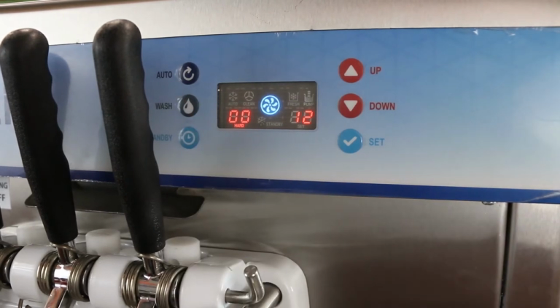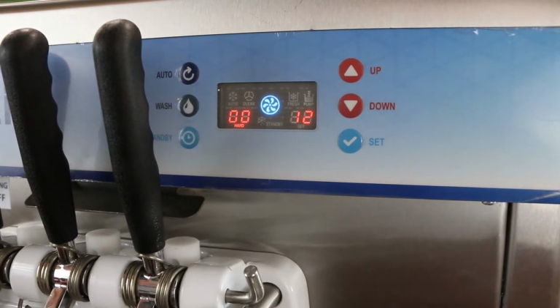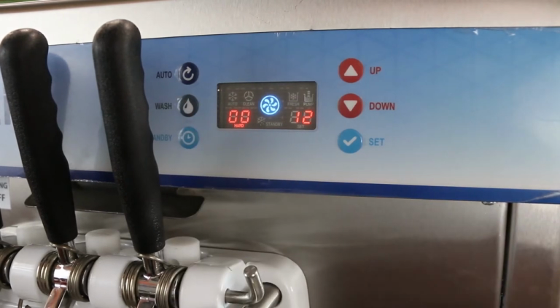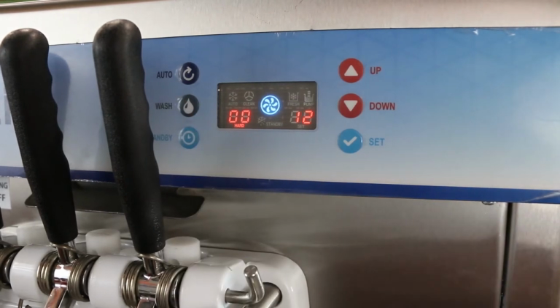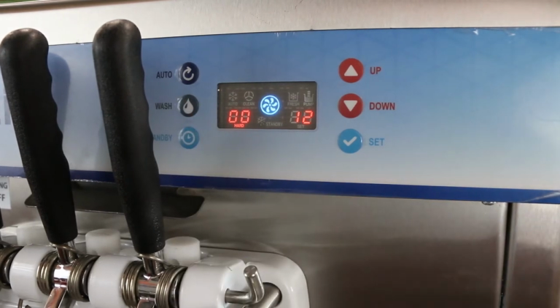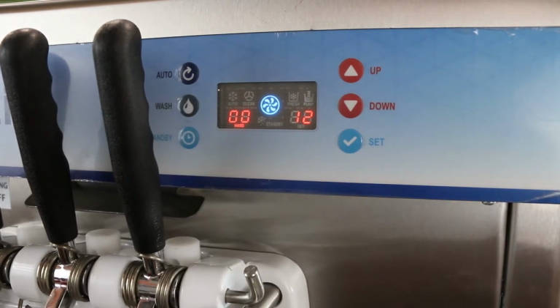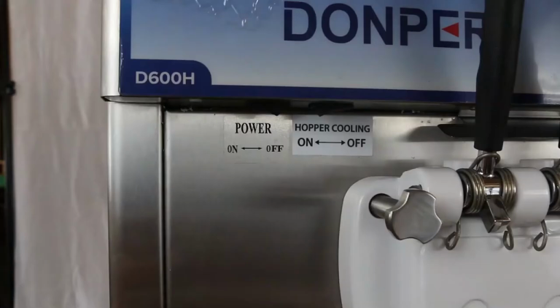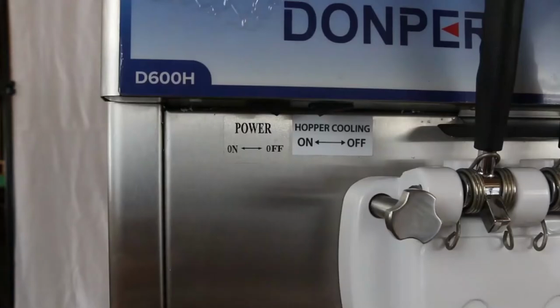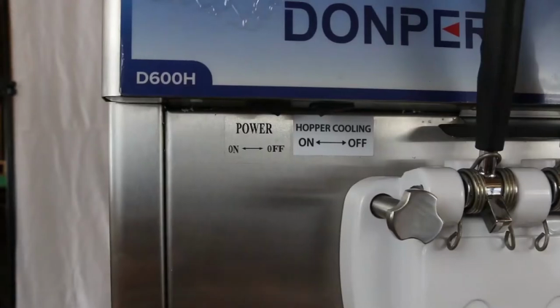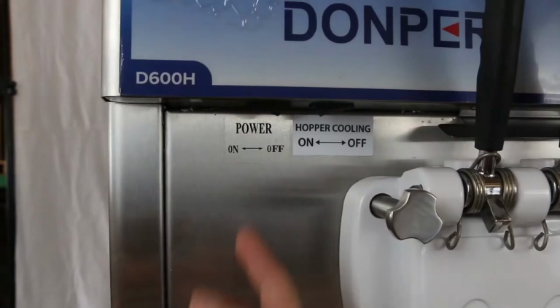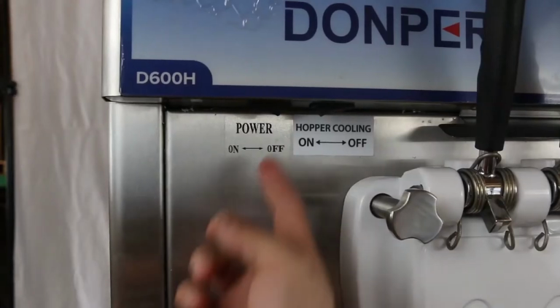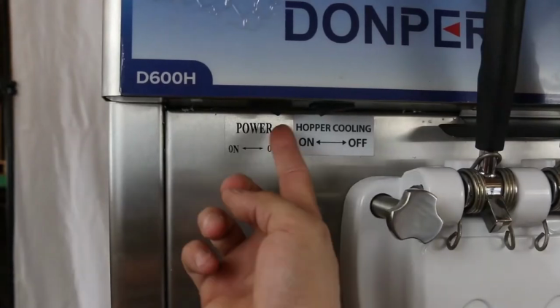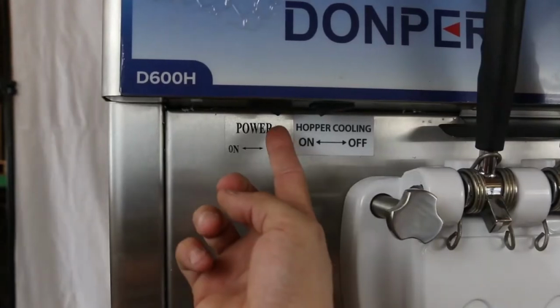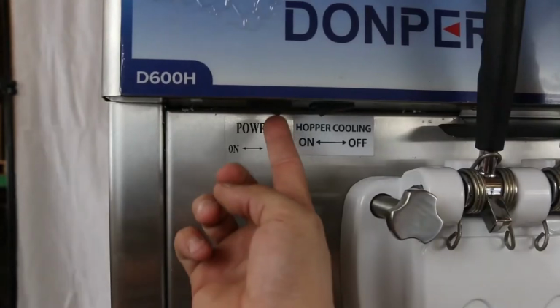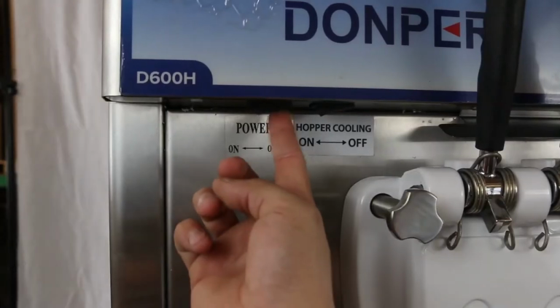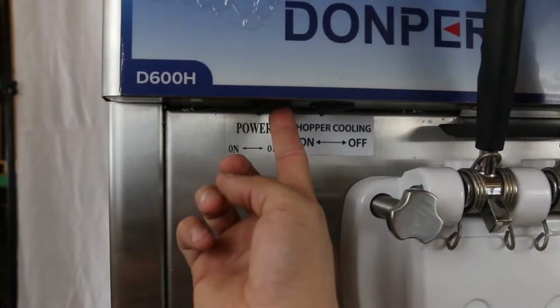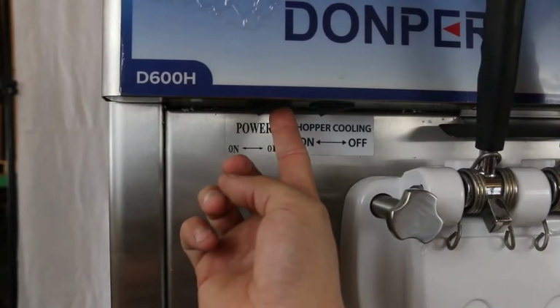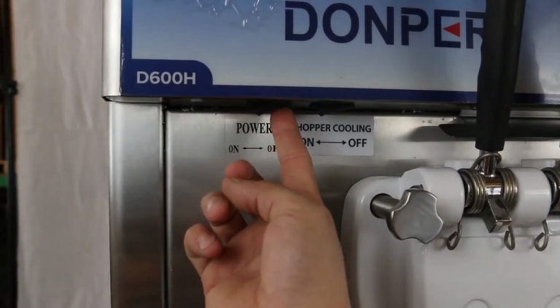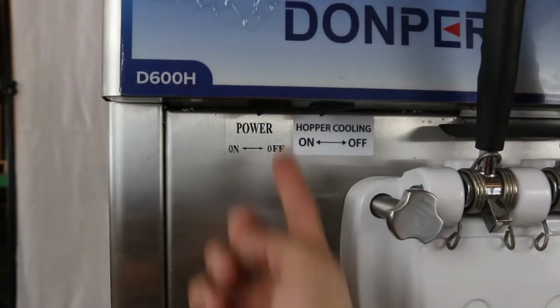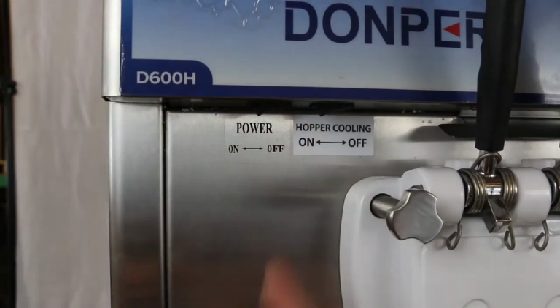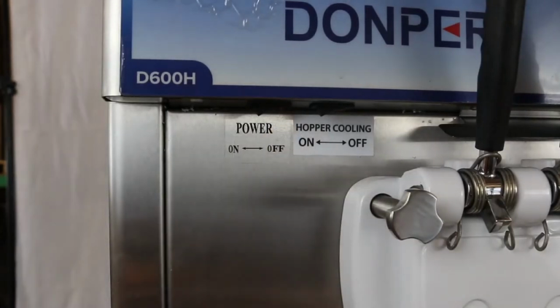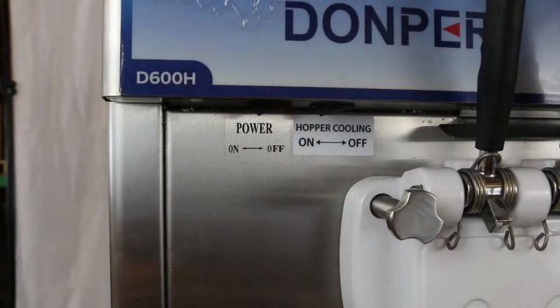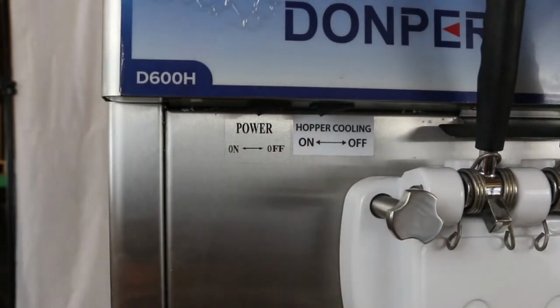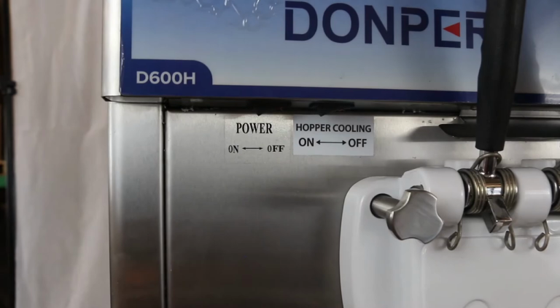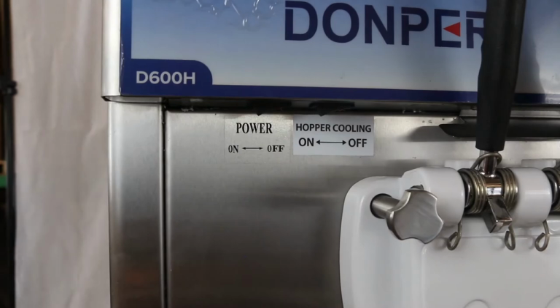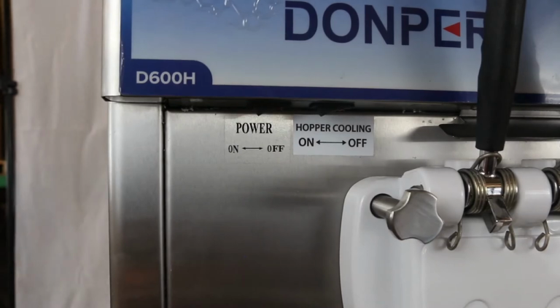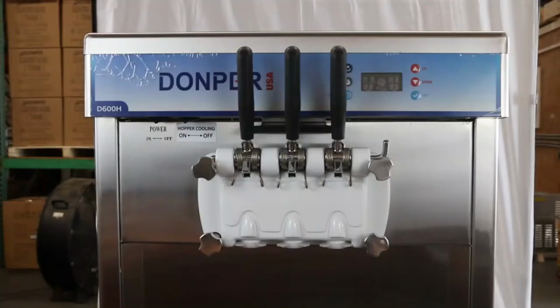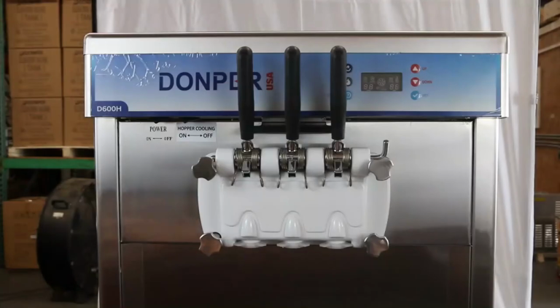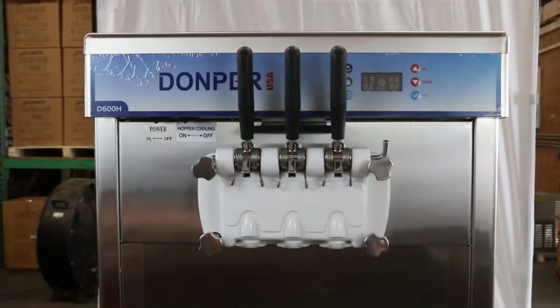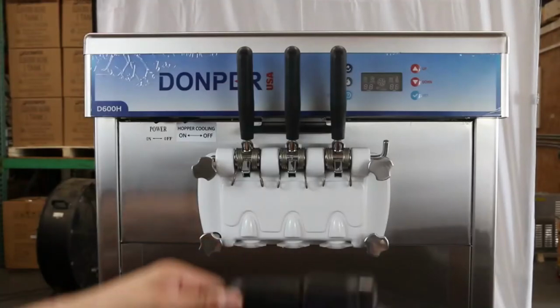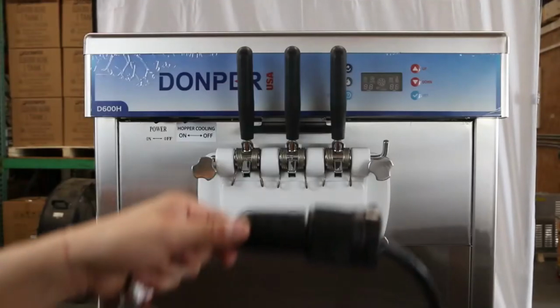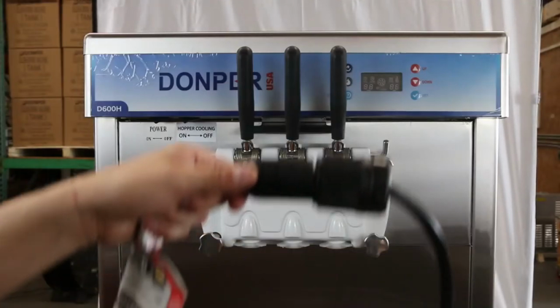Flip the main power switch to power off the machine. Unplug the machine from its main power source.